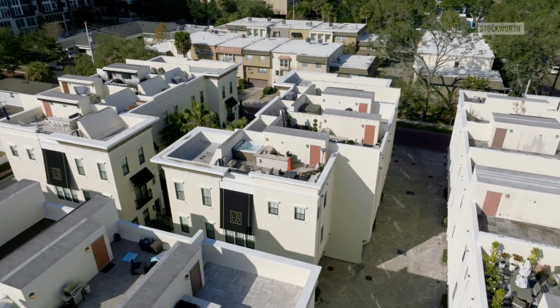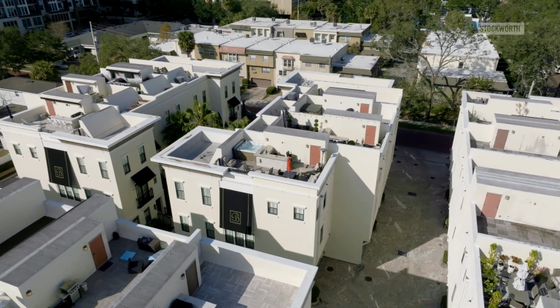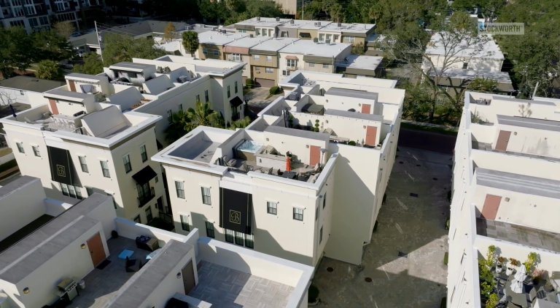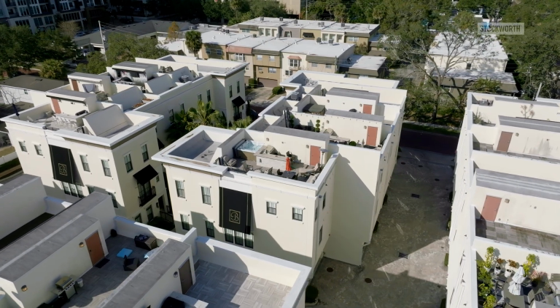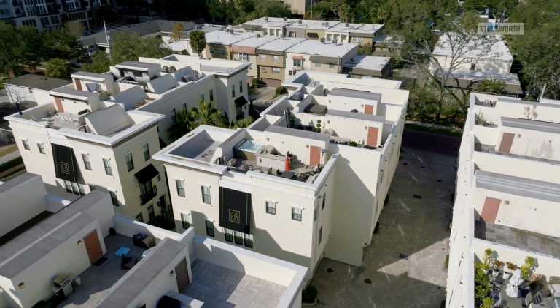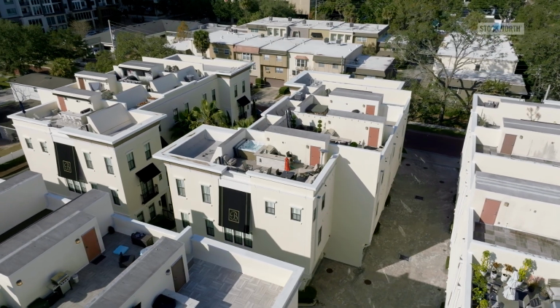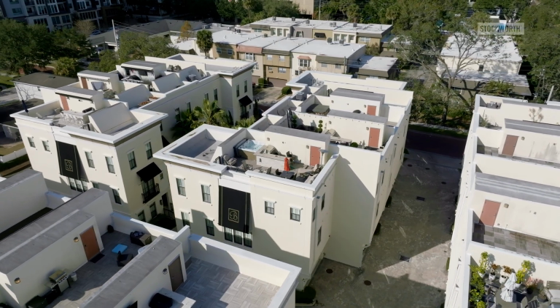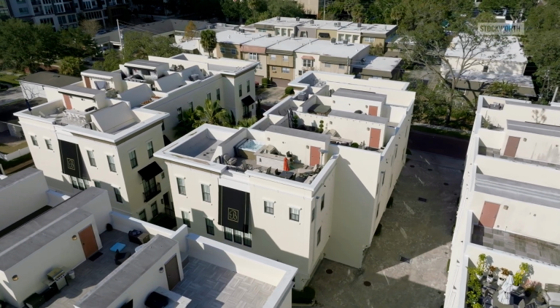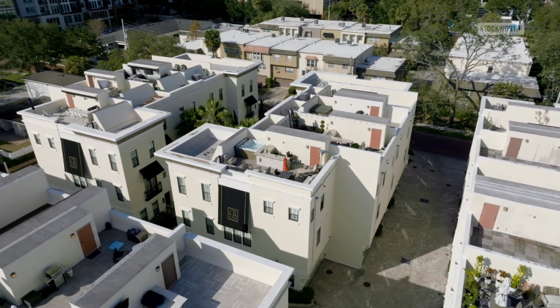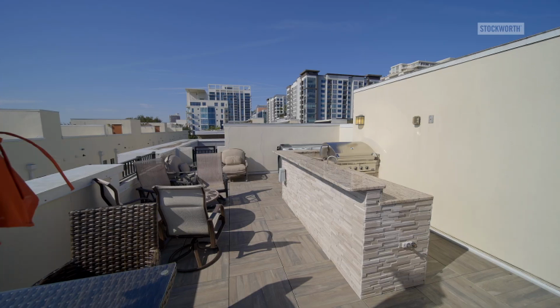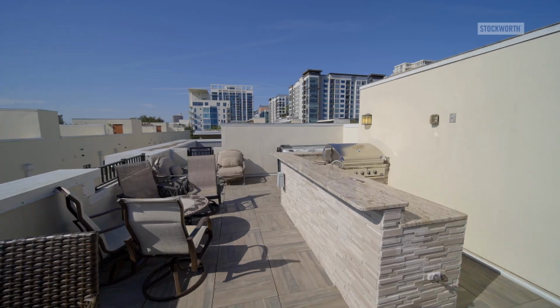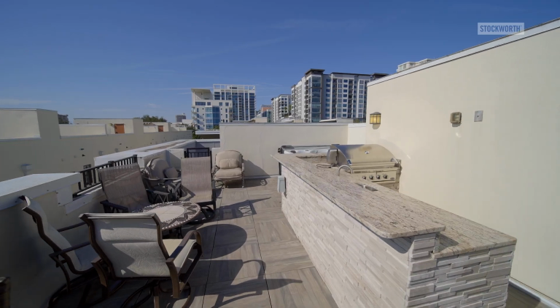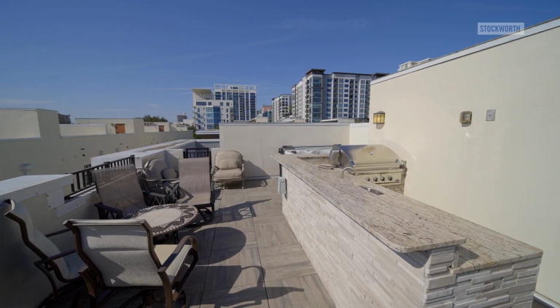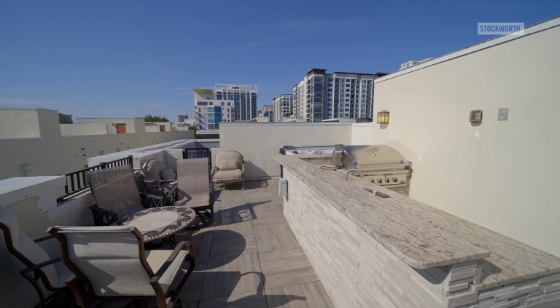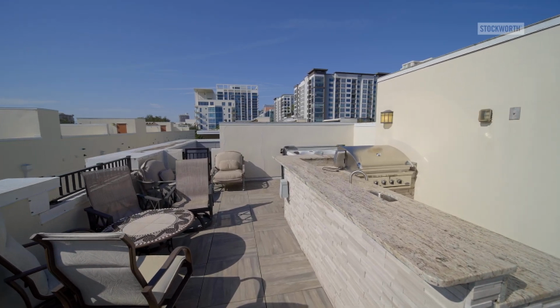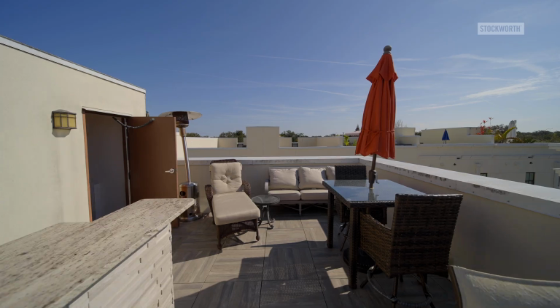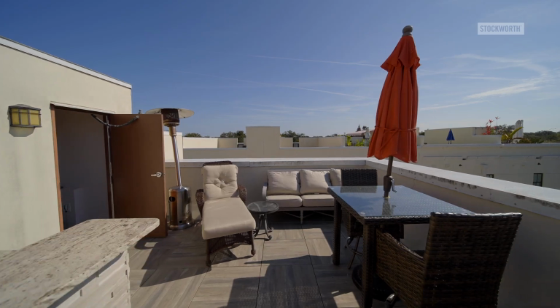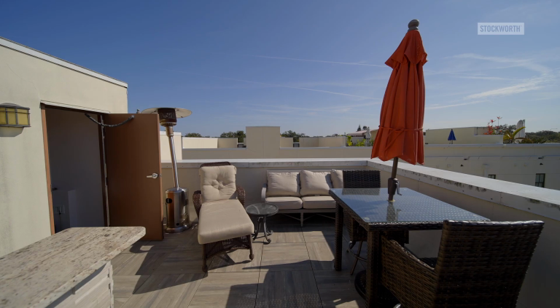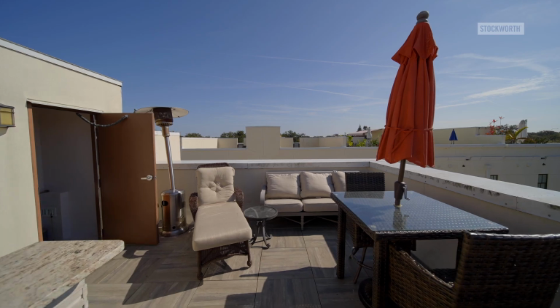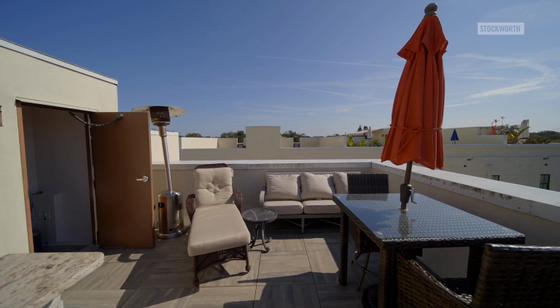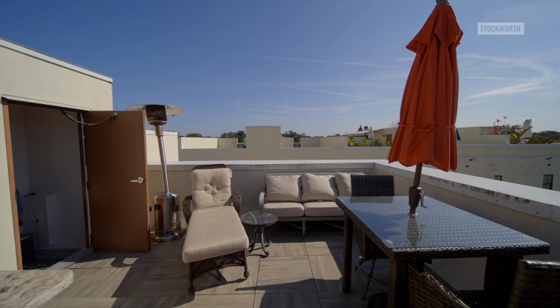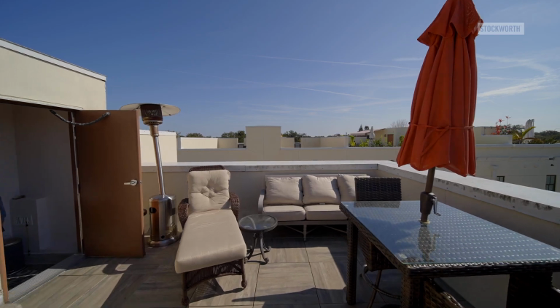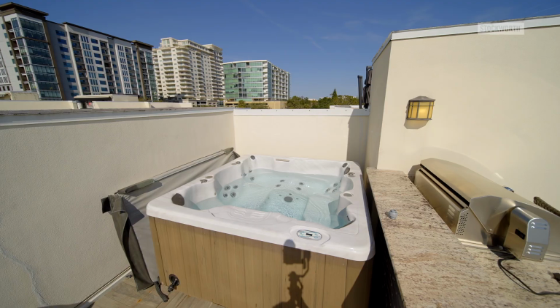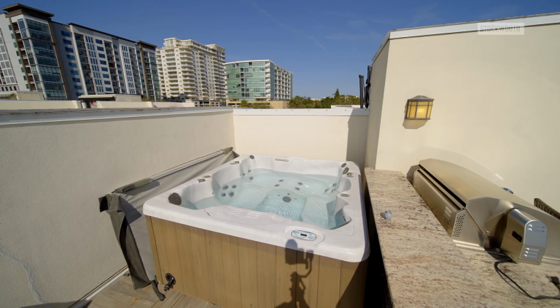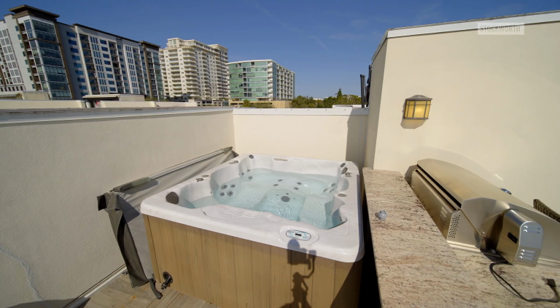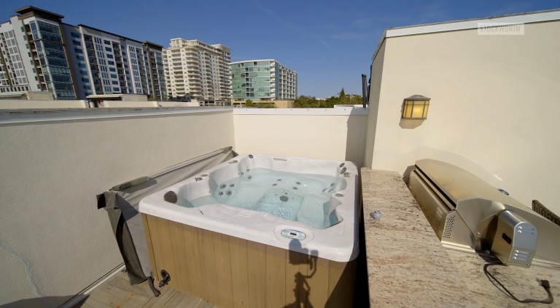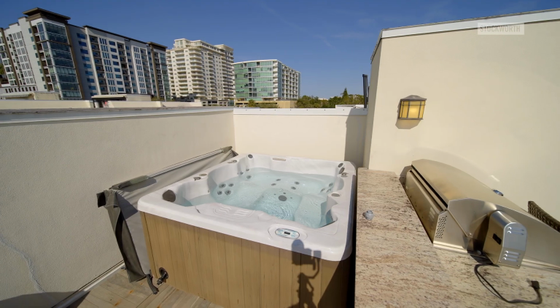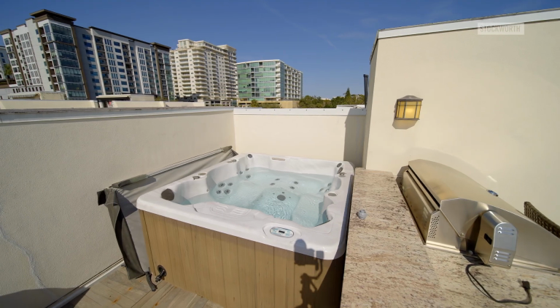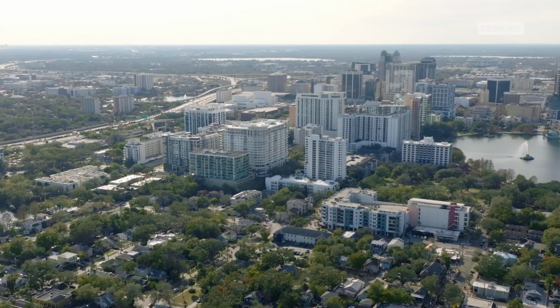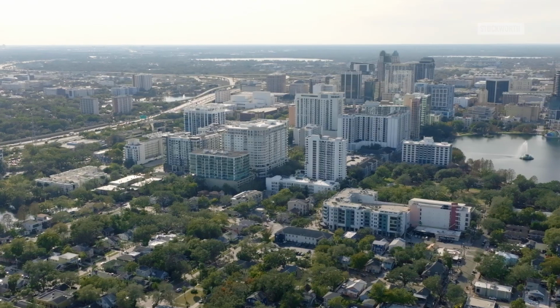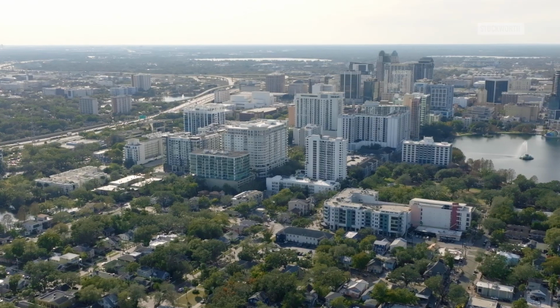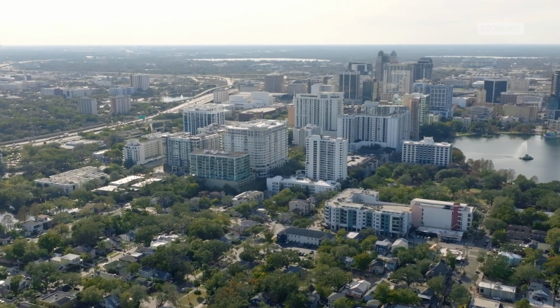This unique enclave of homes enjoys amazing rooftop decks where you can view the entire city skyline.